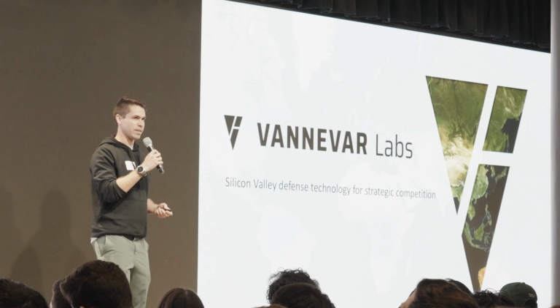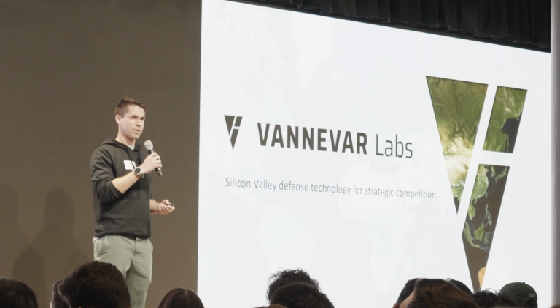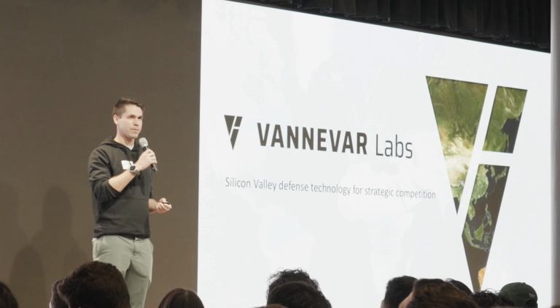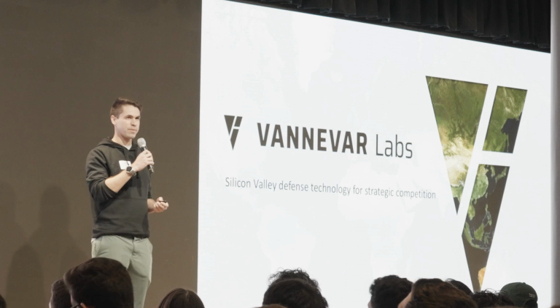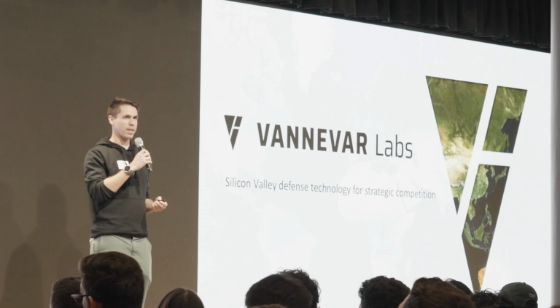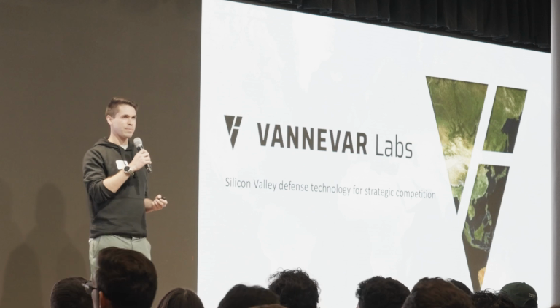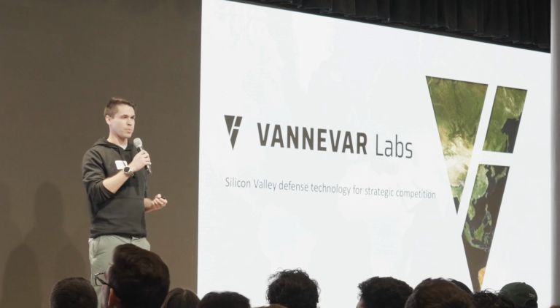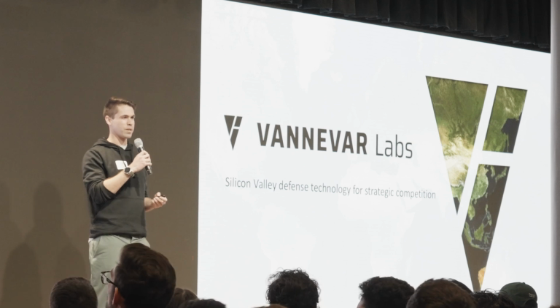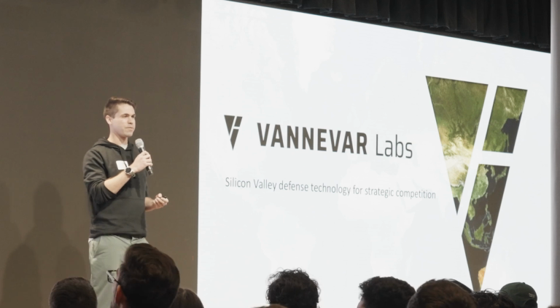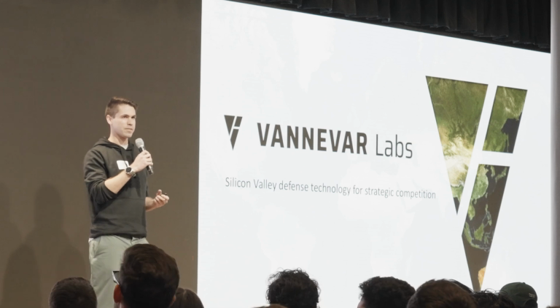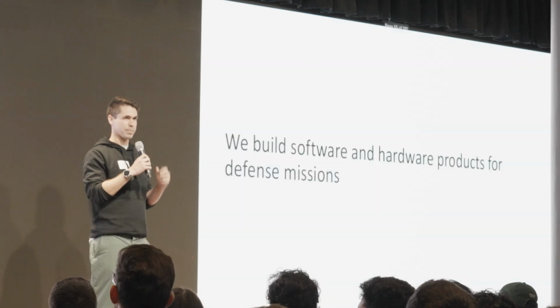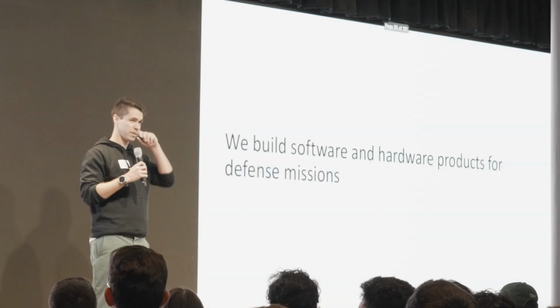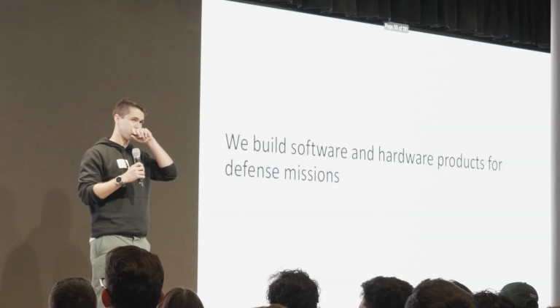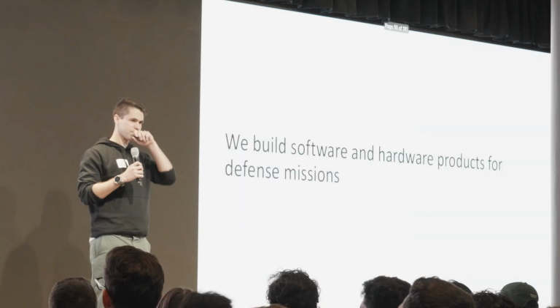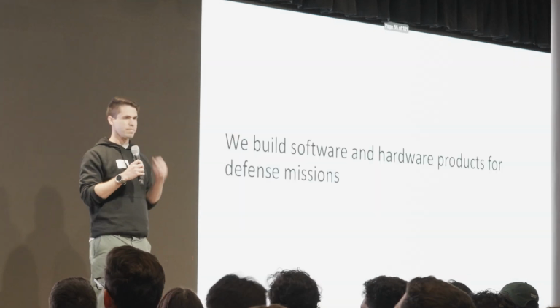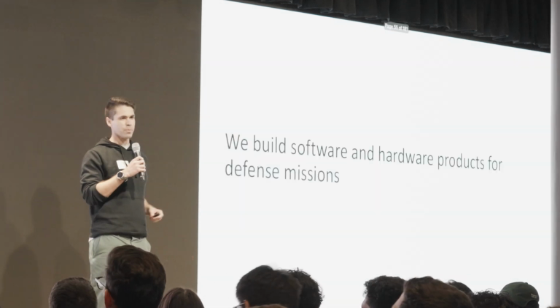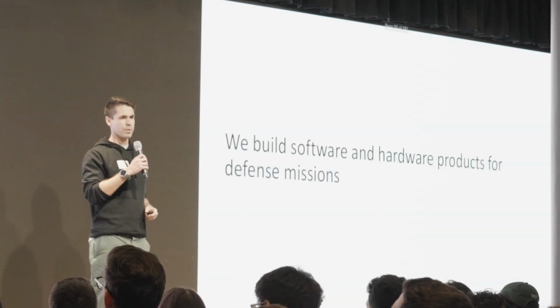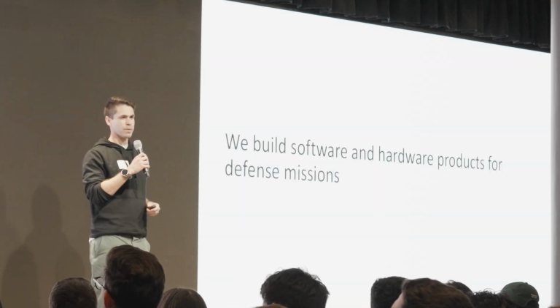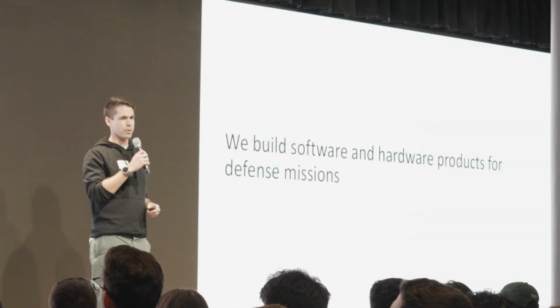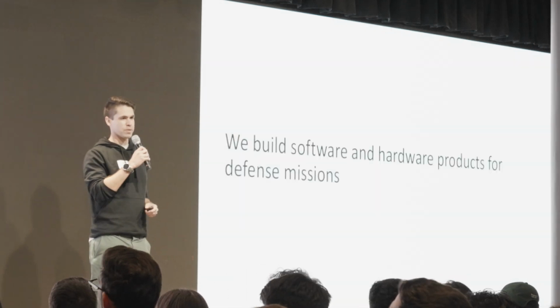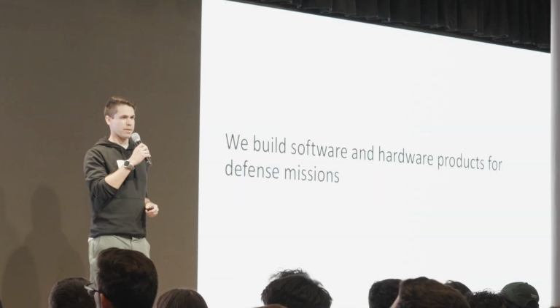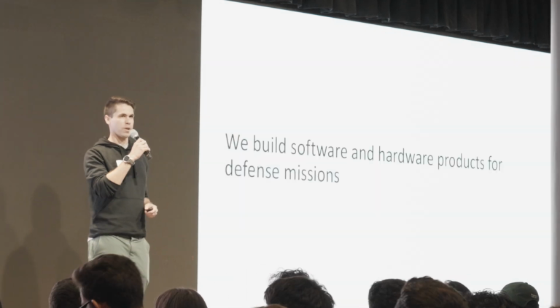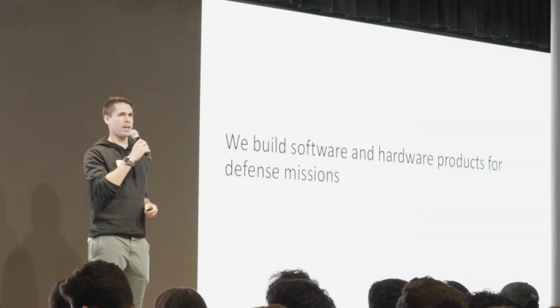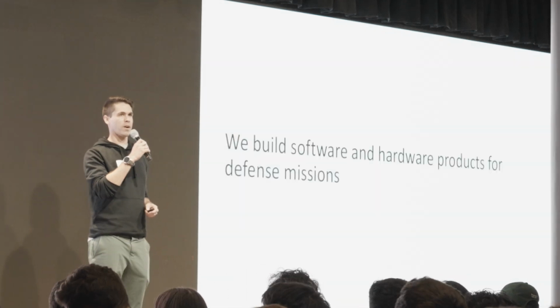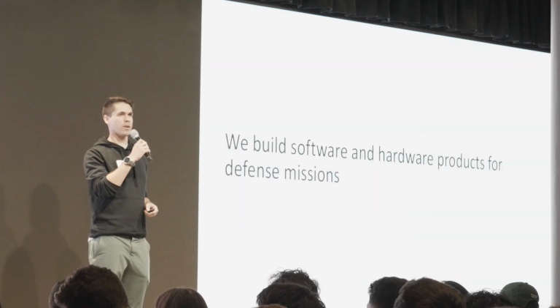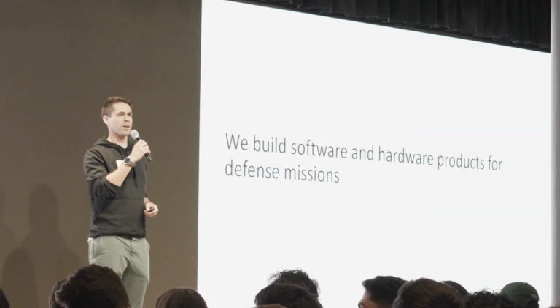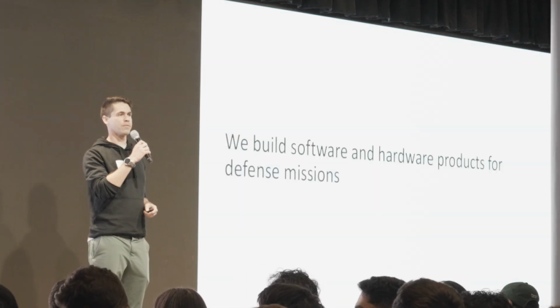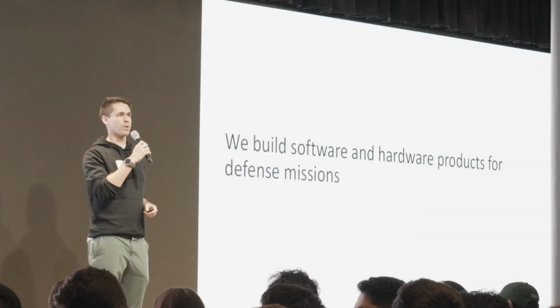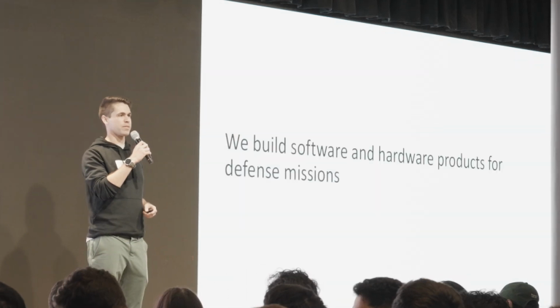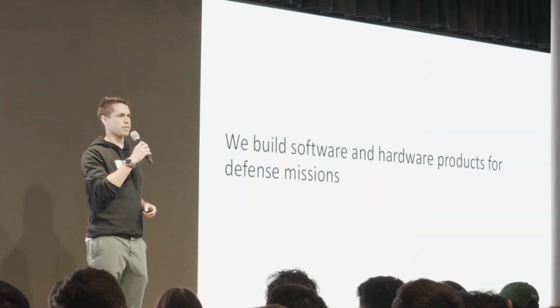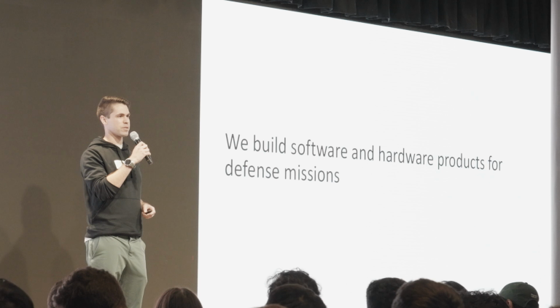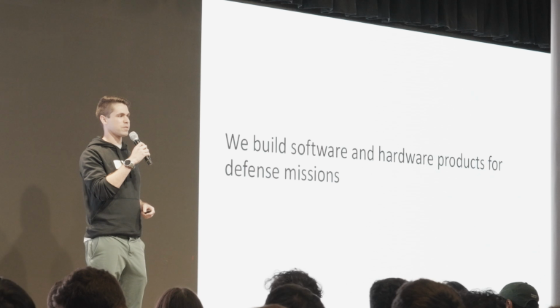Vannevar Labs is a defense company. We build both software and hardware for defense missions.